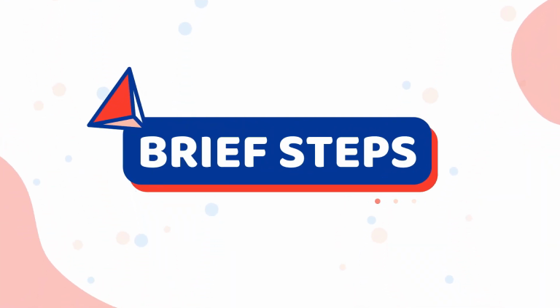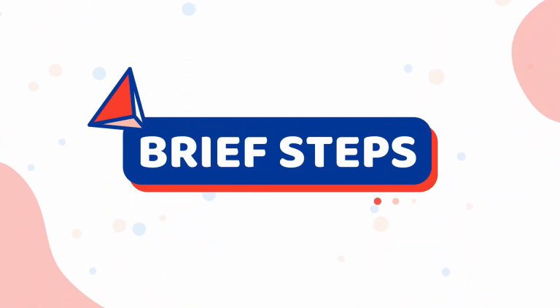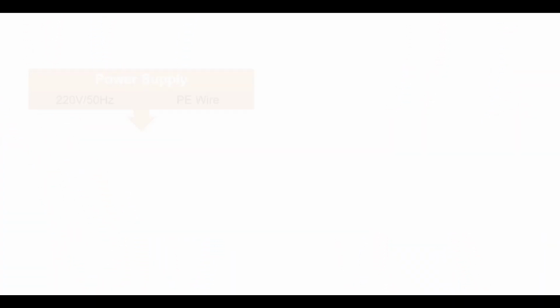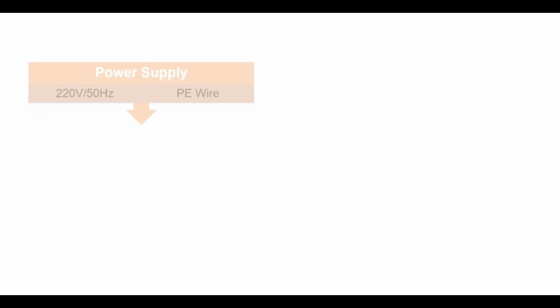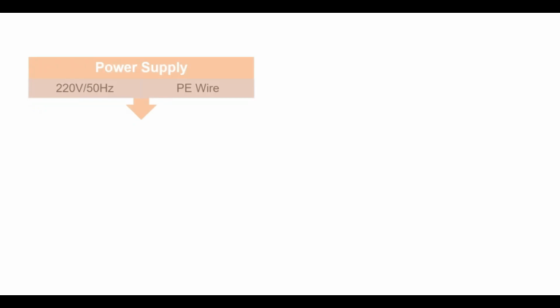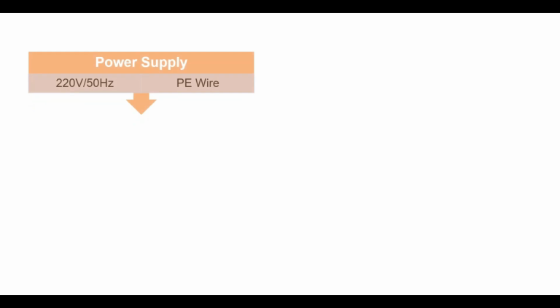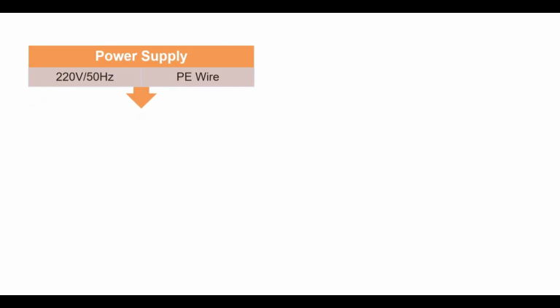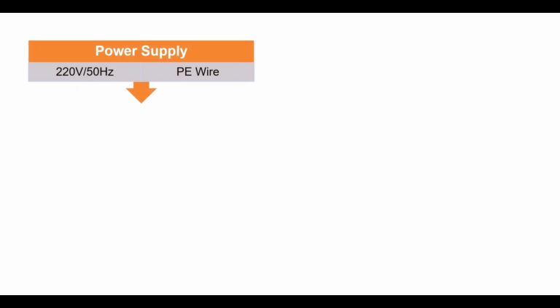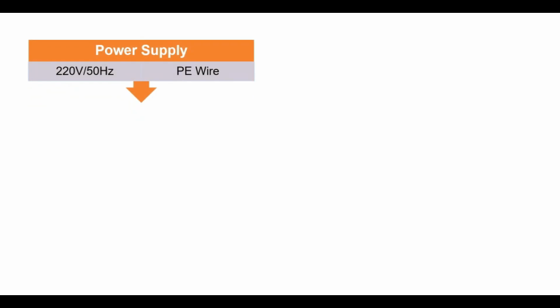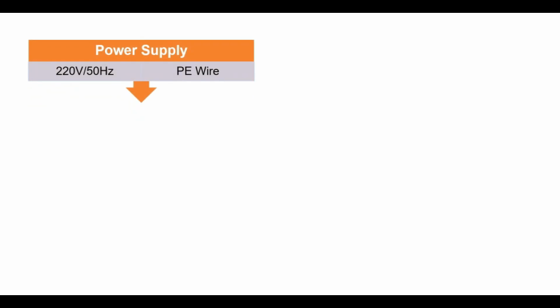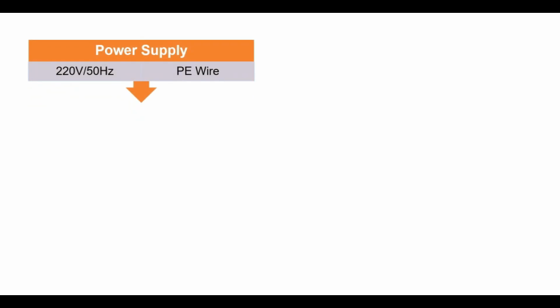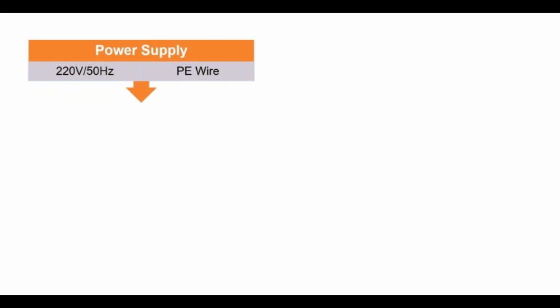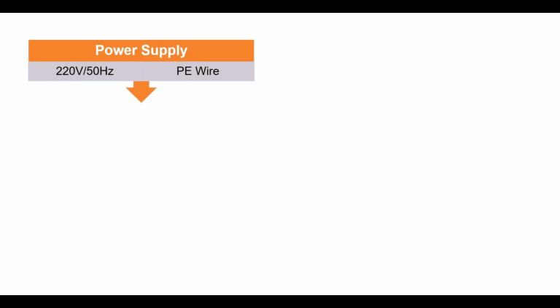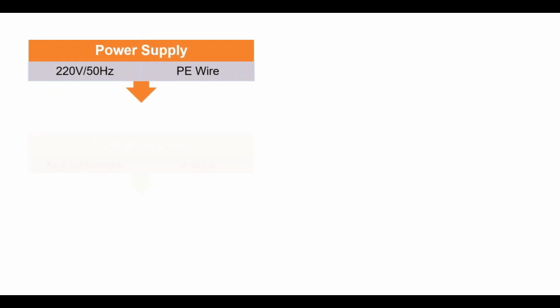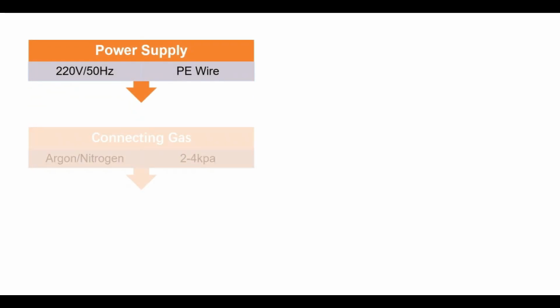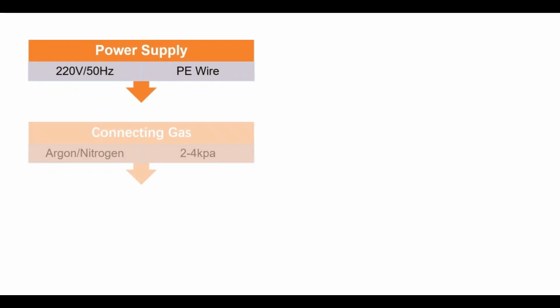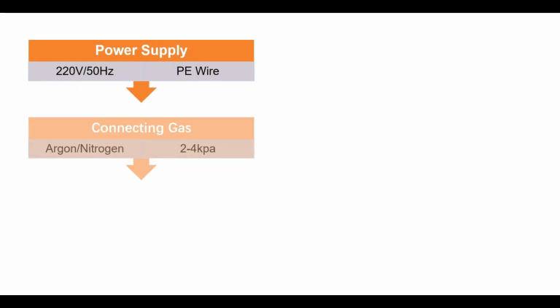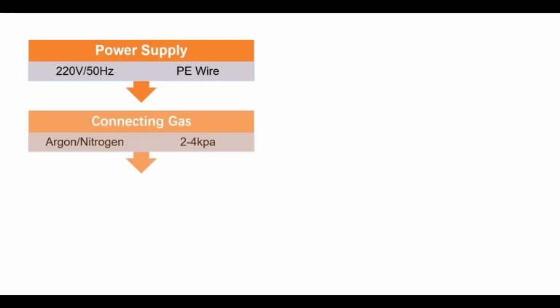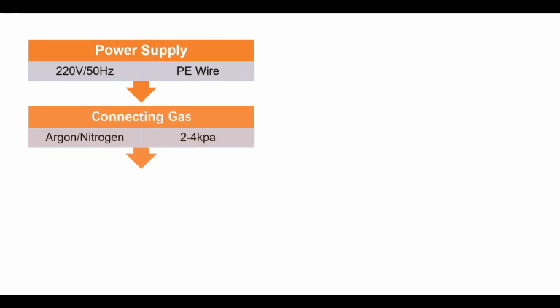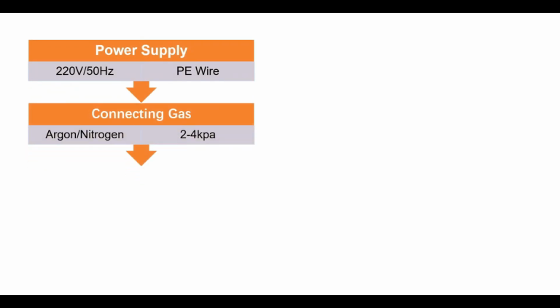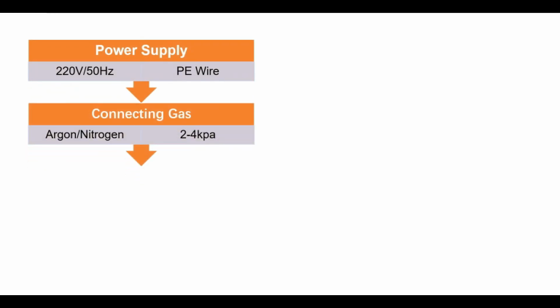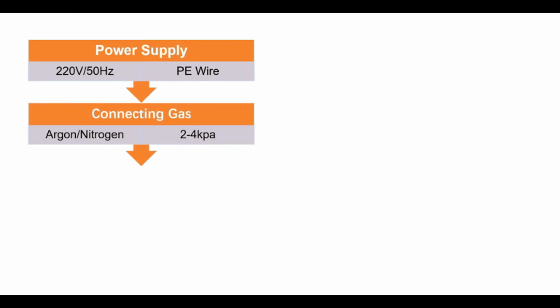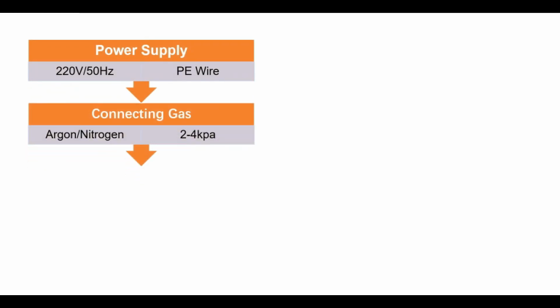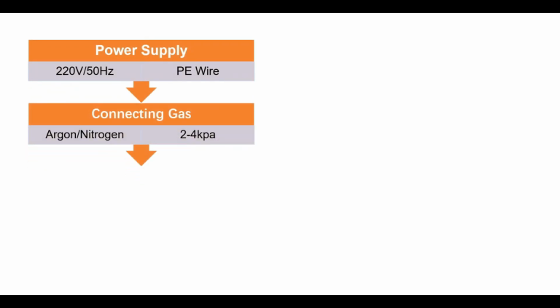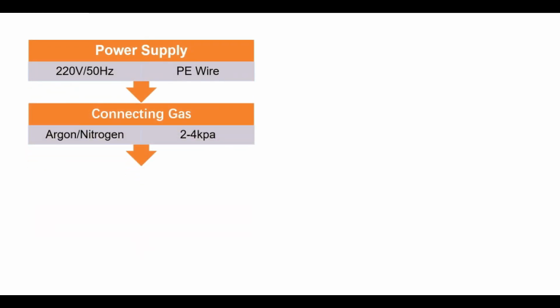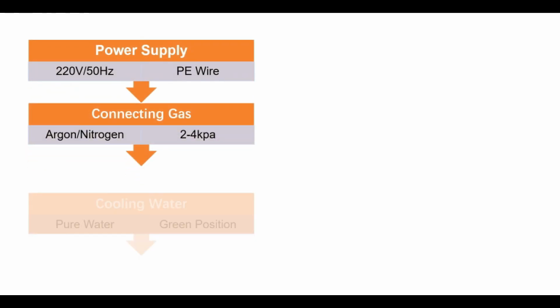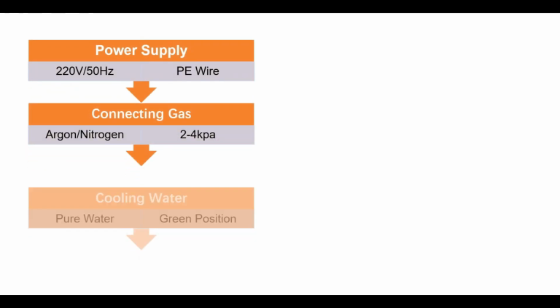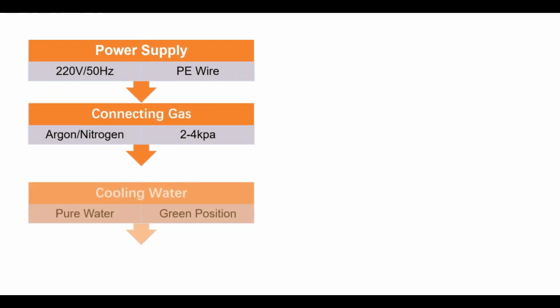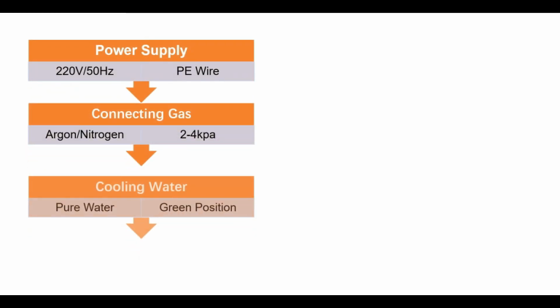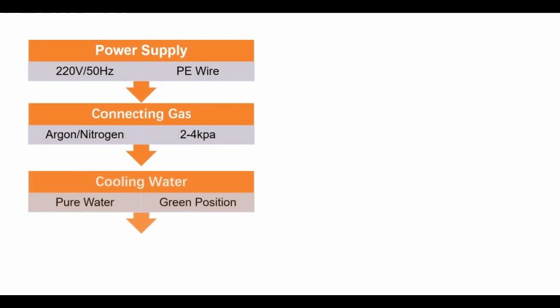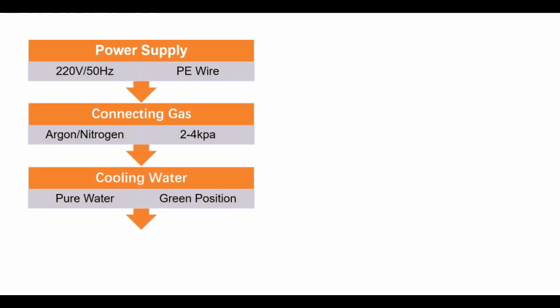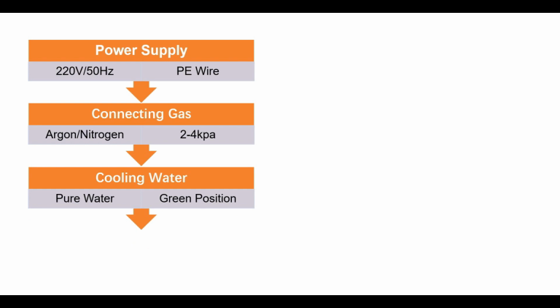Let's get a brief overview of the machine operation and we'll introduce them one by one.